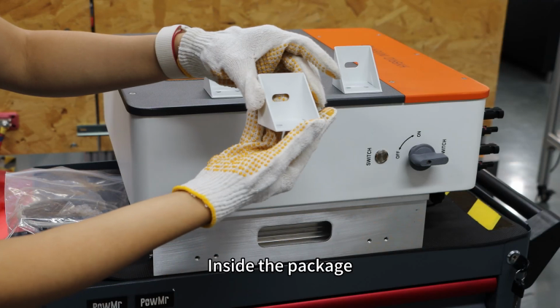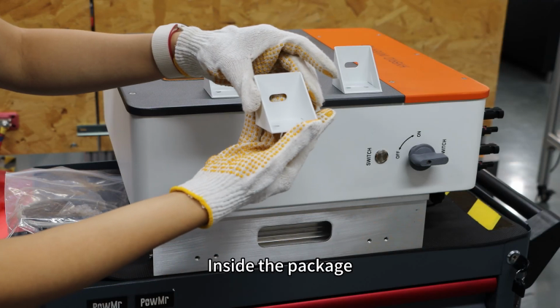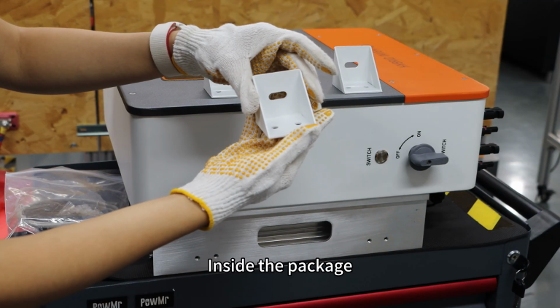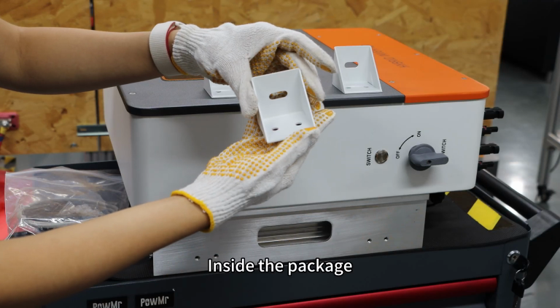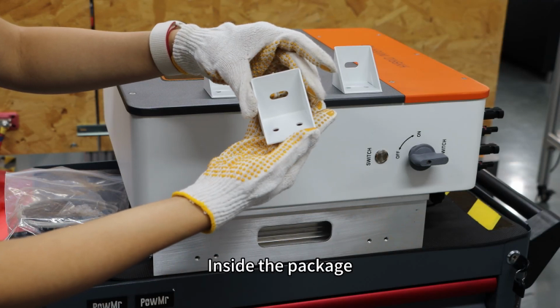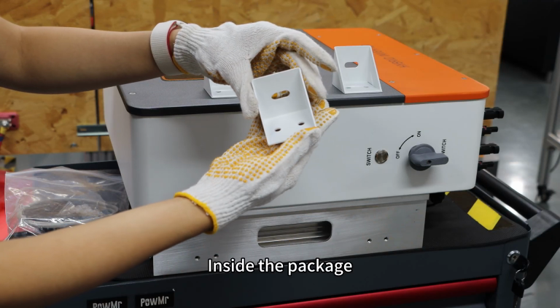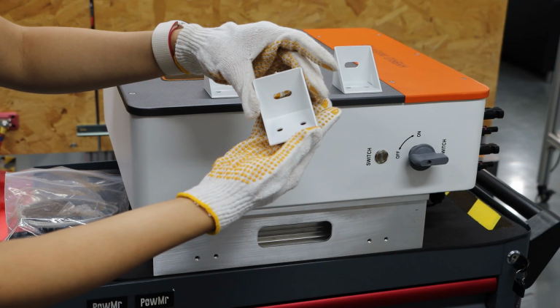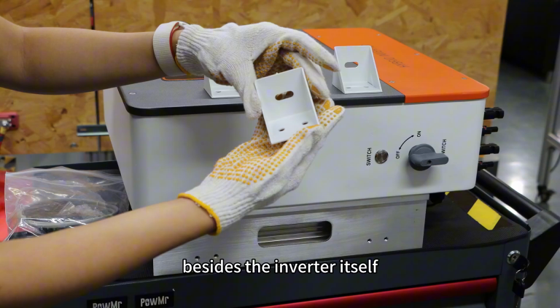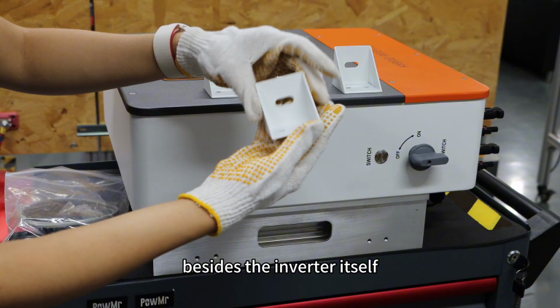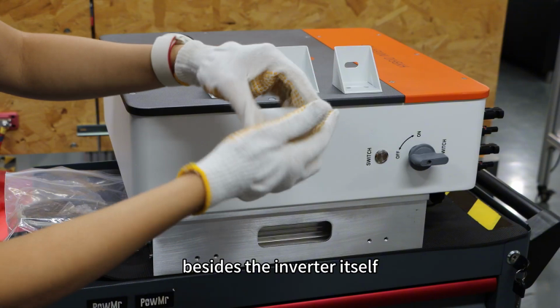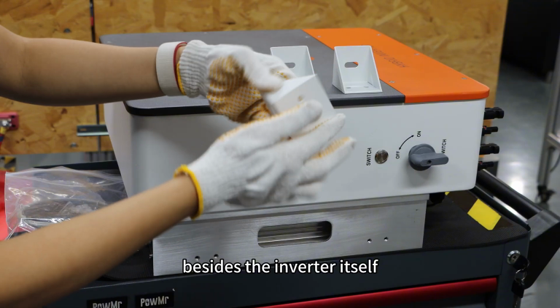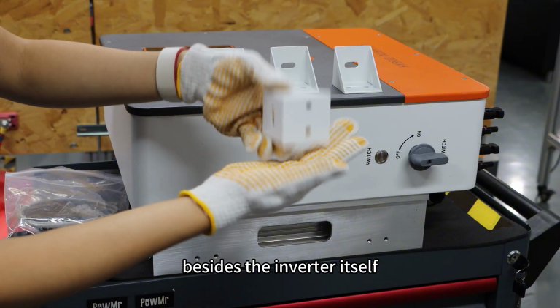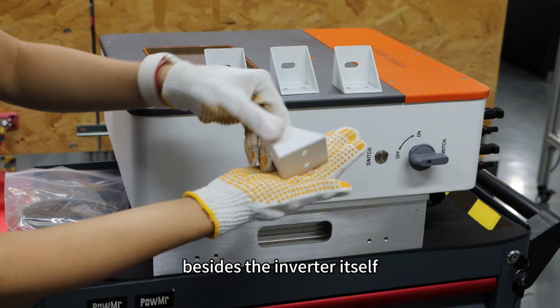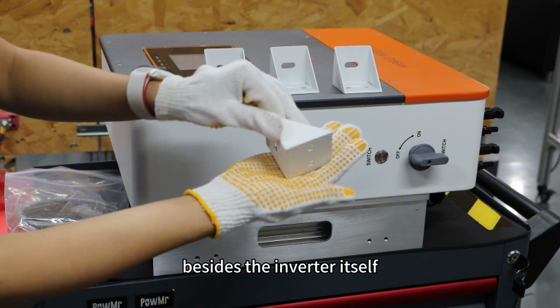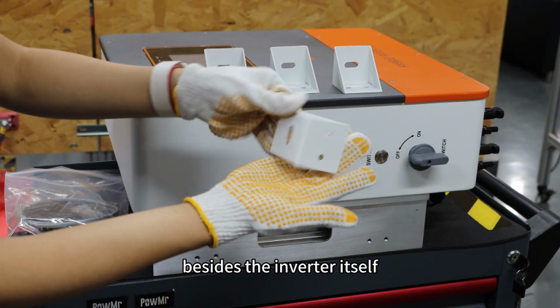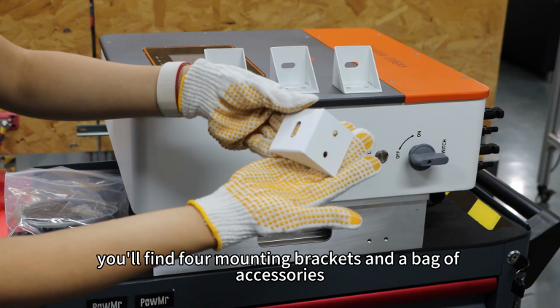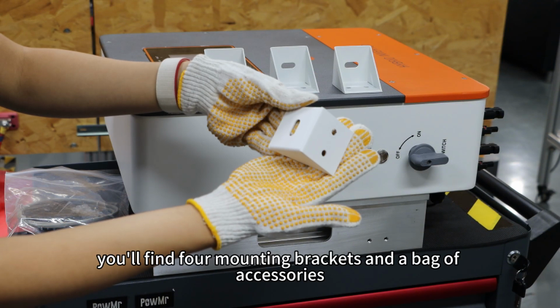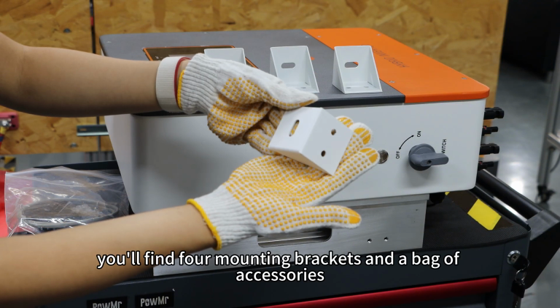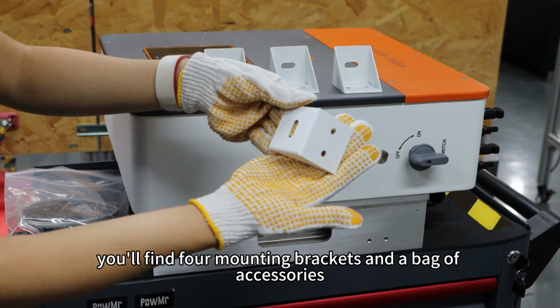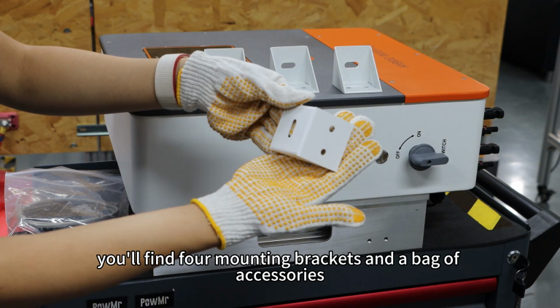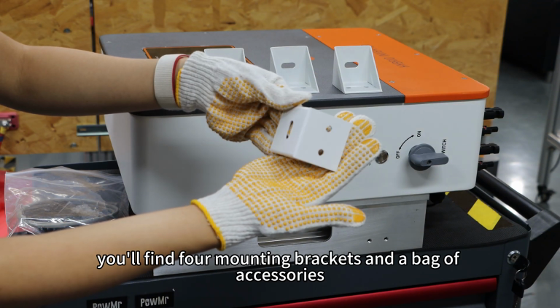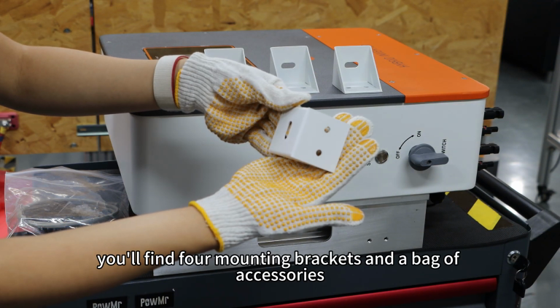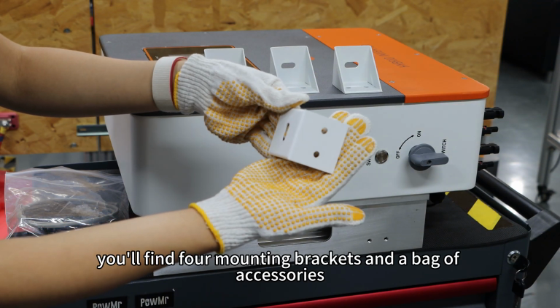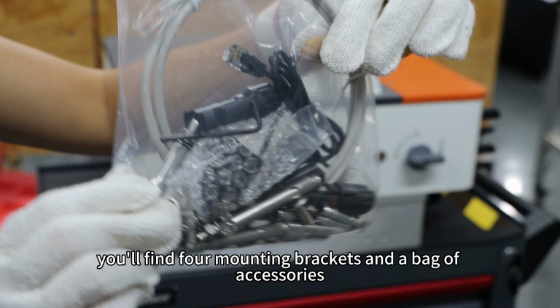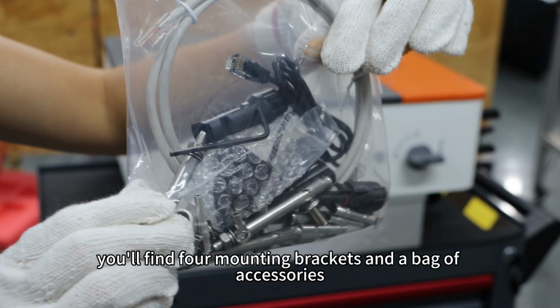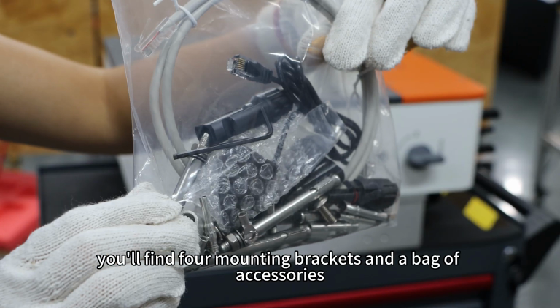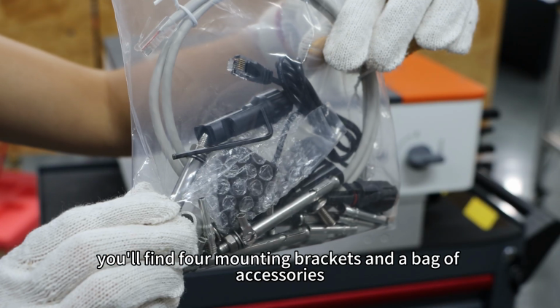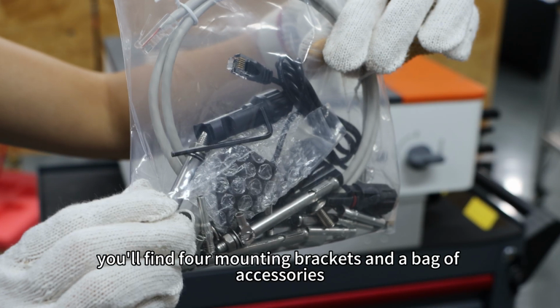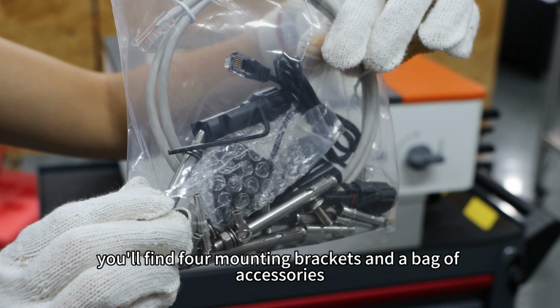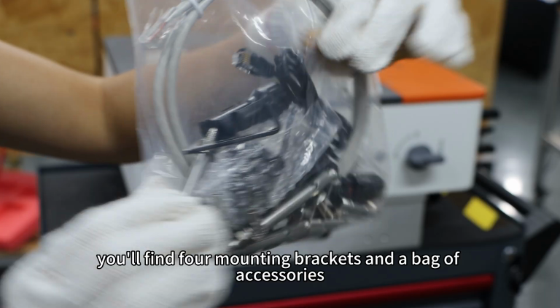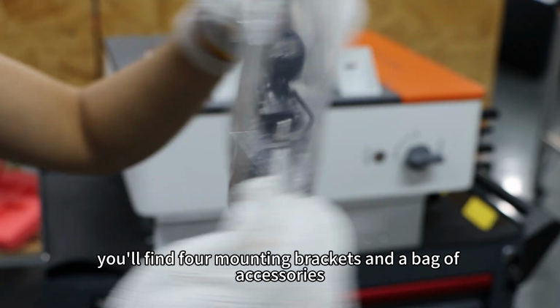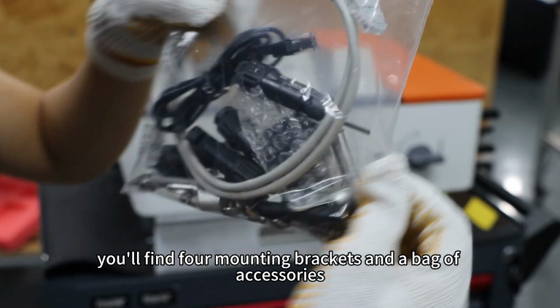Inside the package, besides the inverter itself, you will find 4 mounting brackets and the bag of accessories.